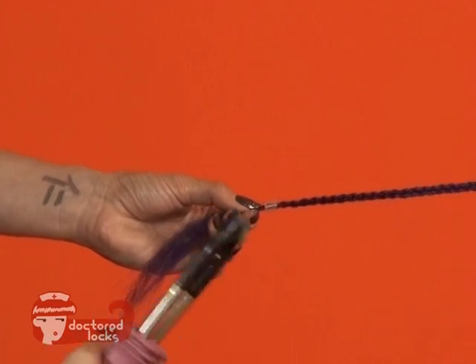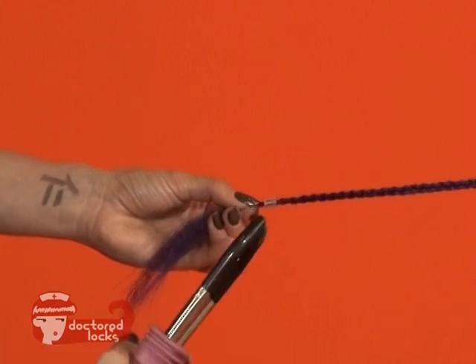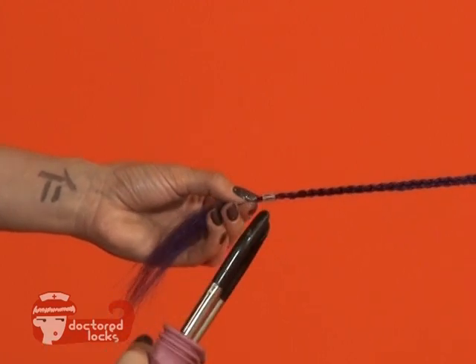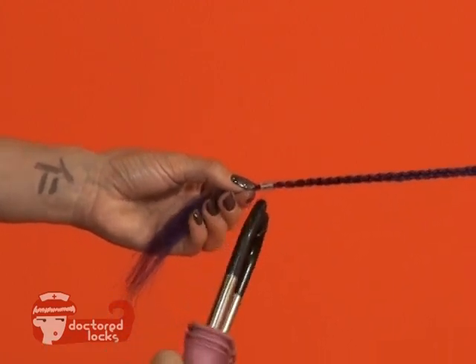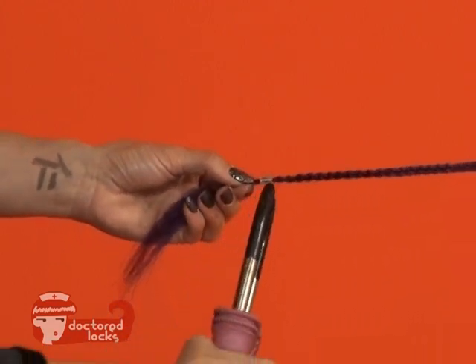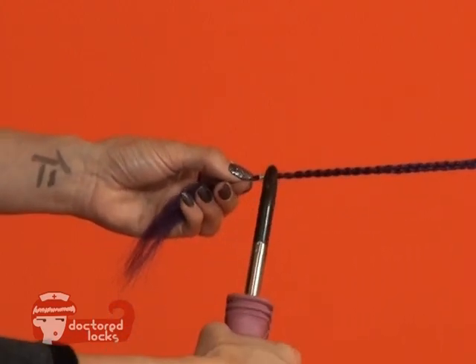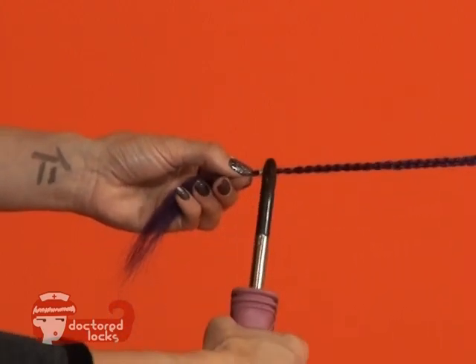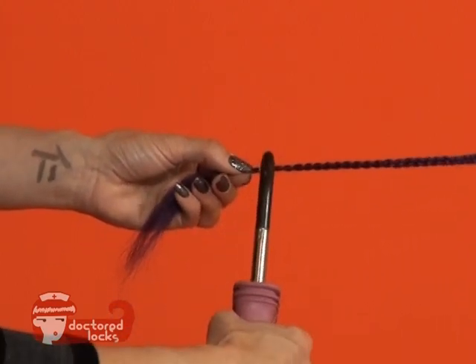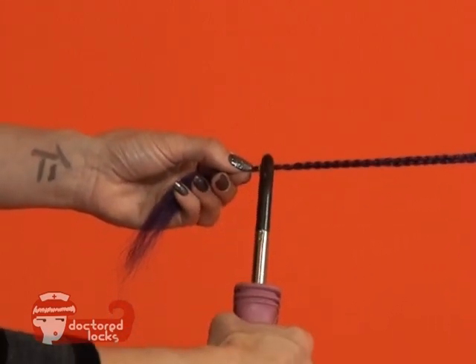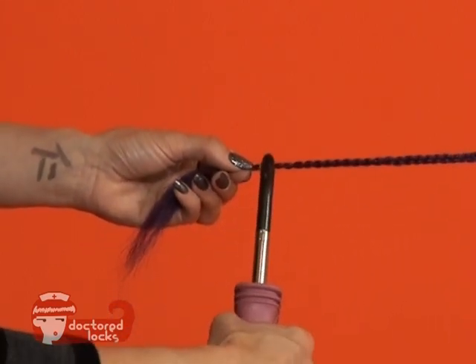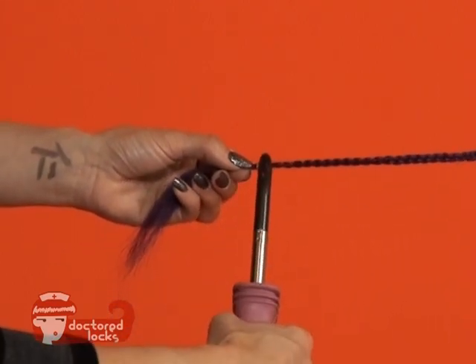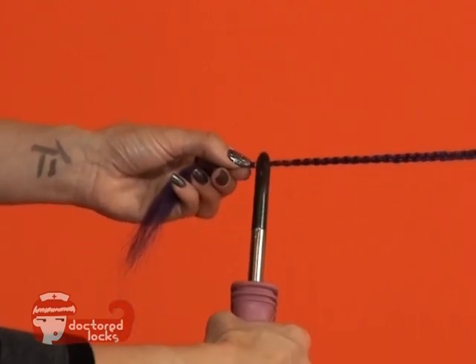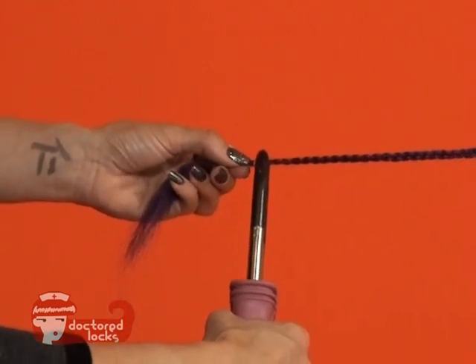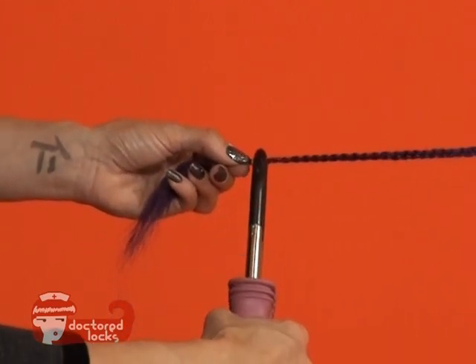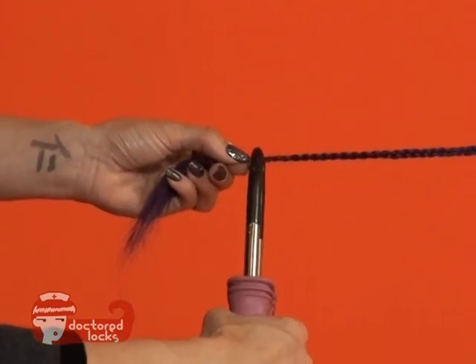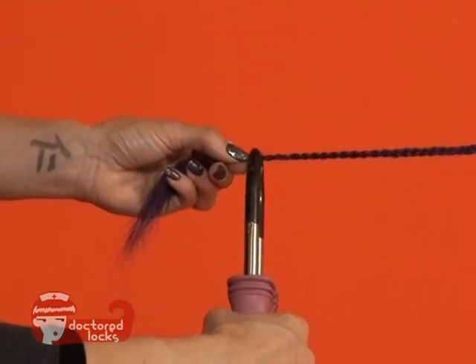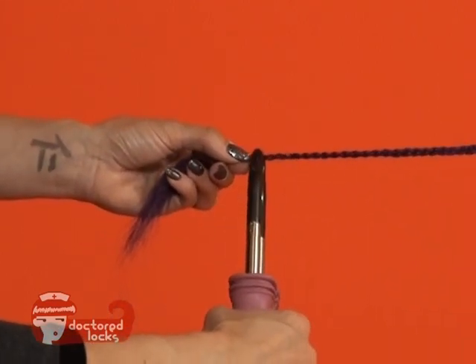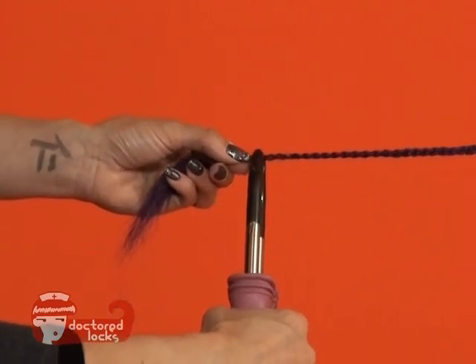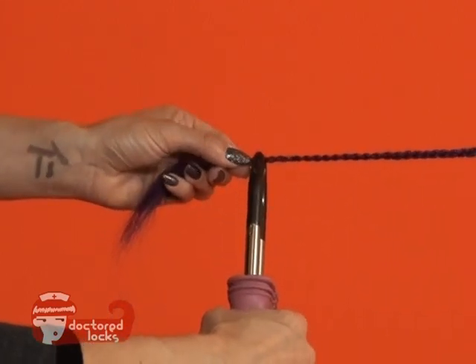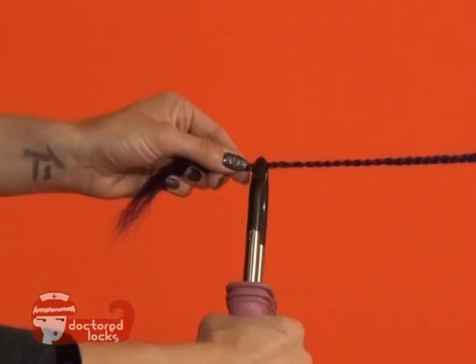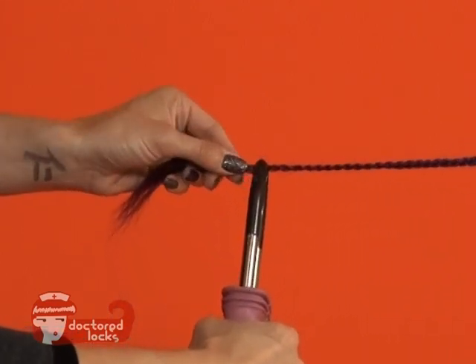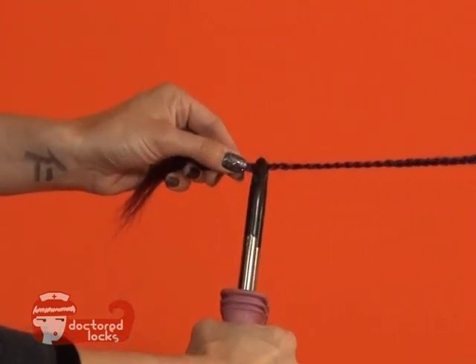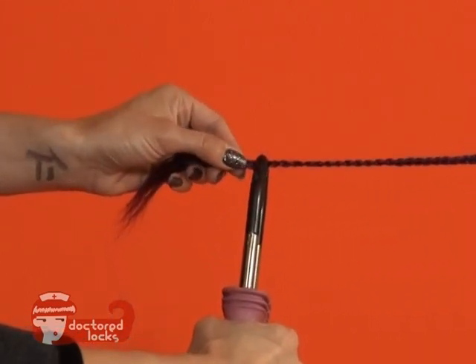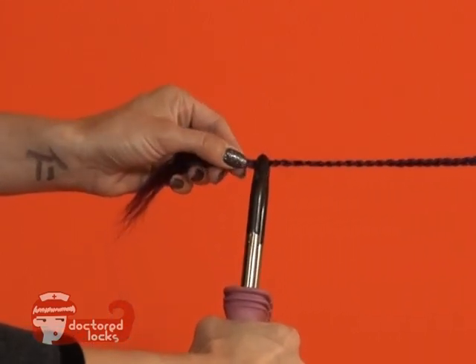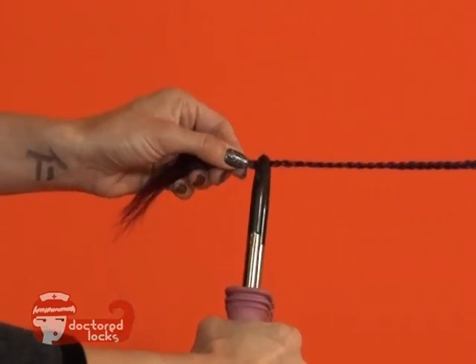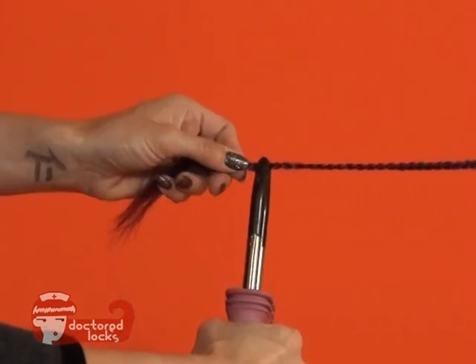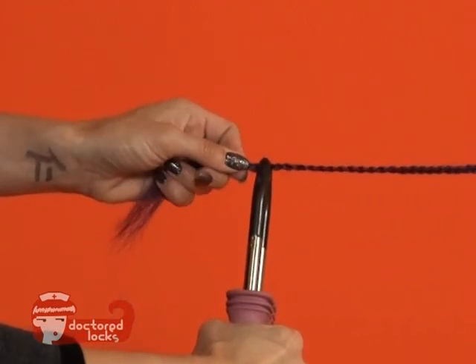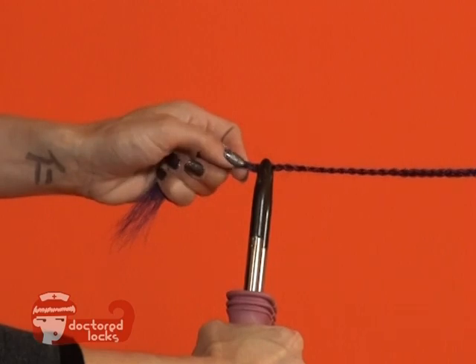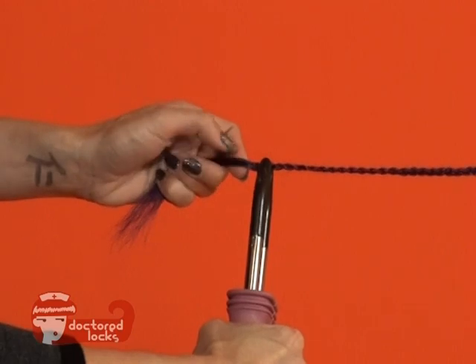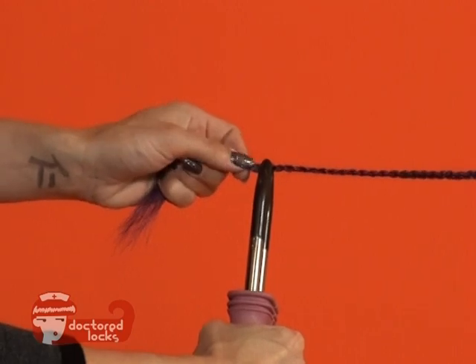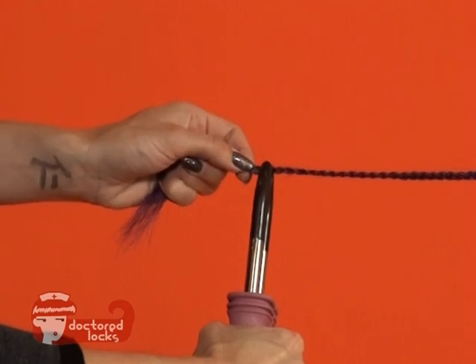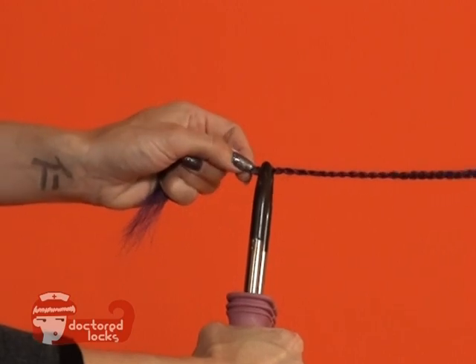Using your heat clamp, grip the shrinkie until it seals into place.